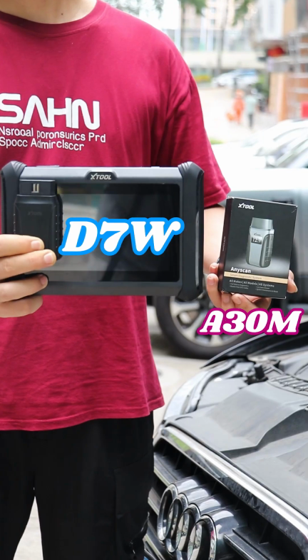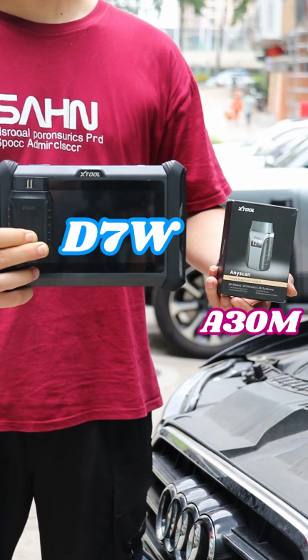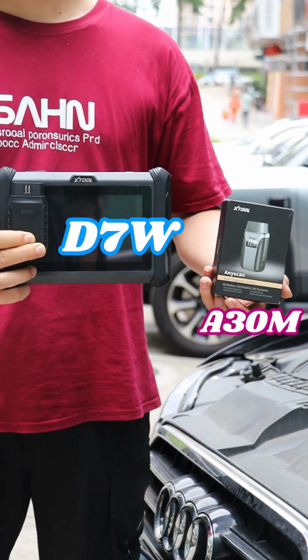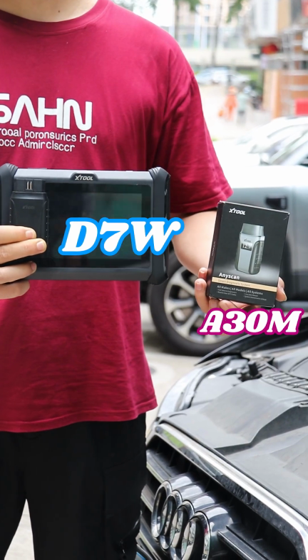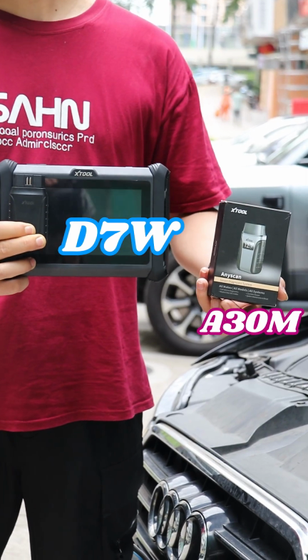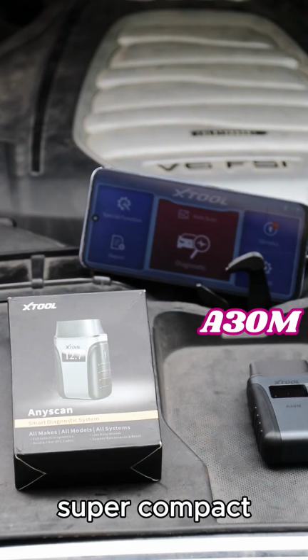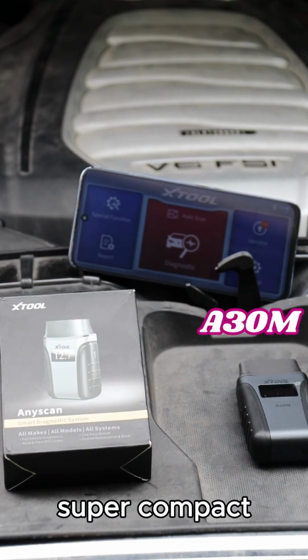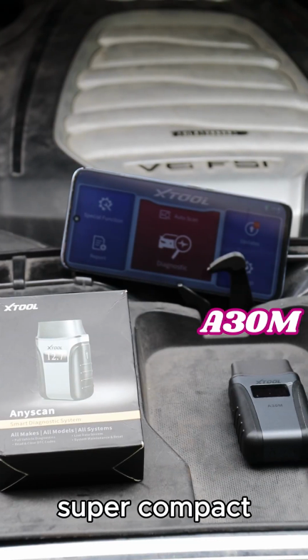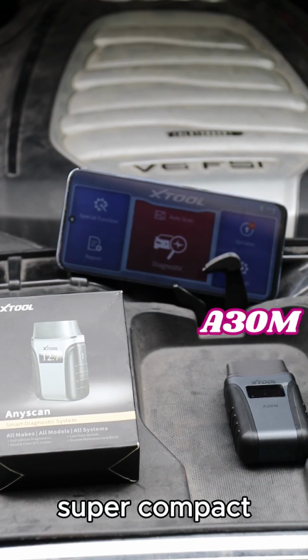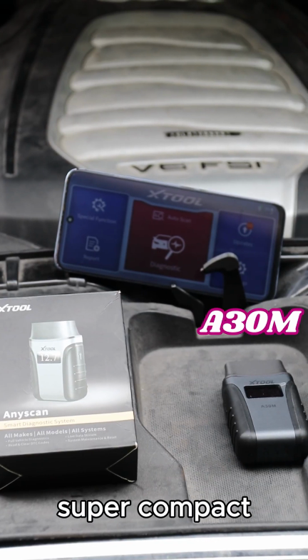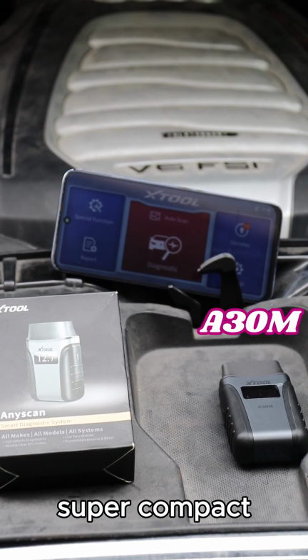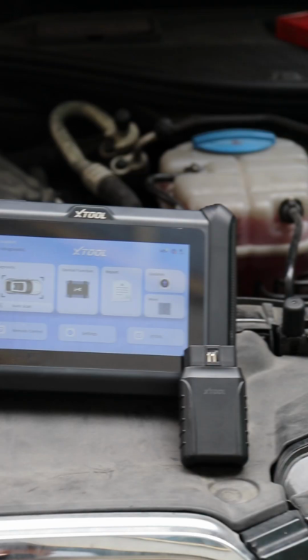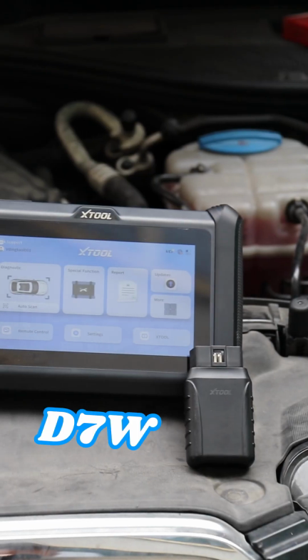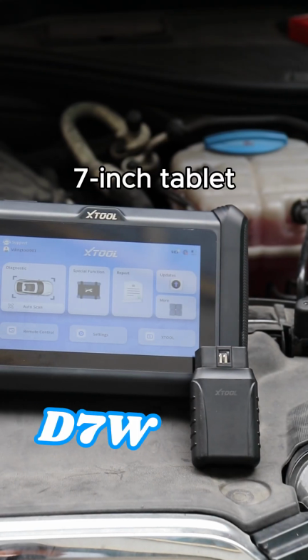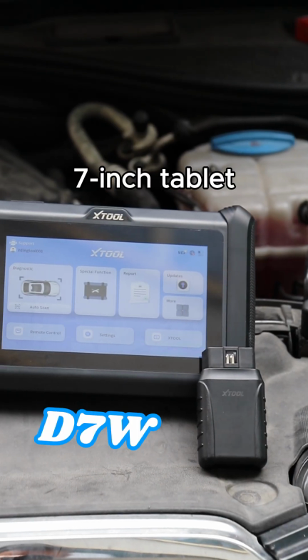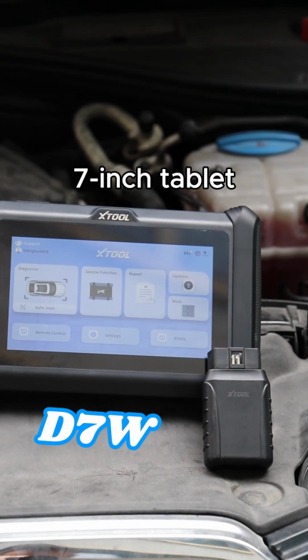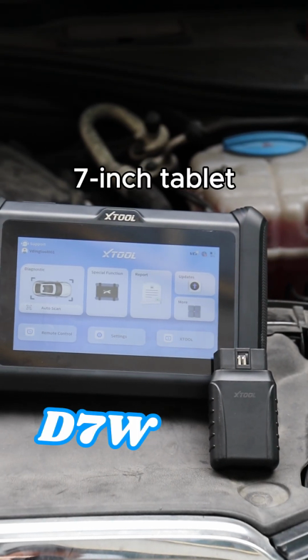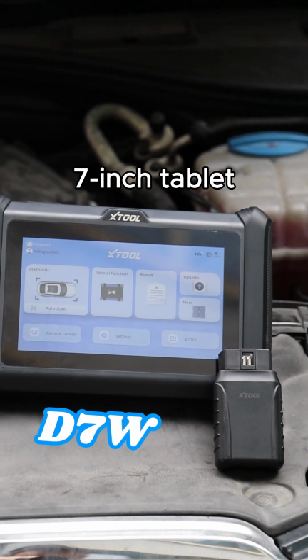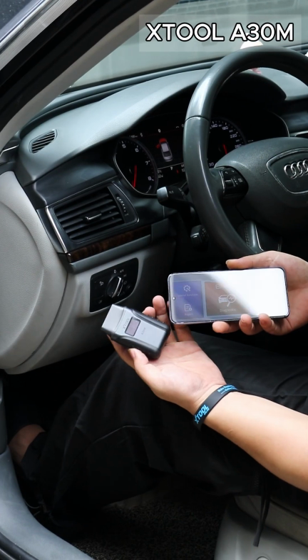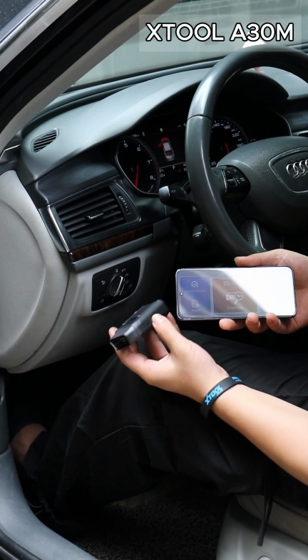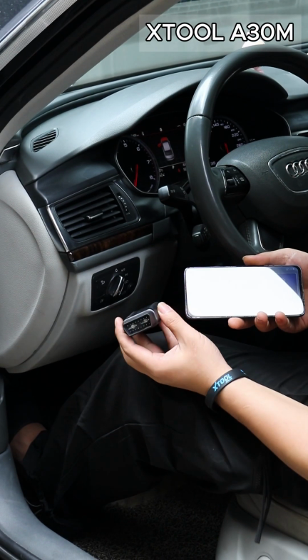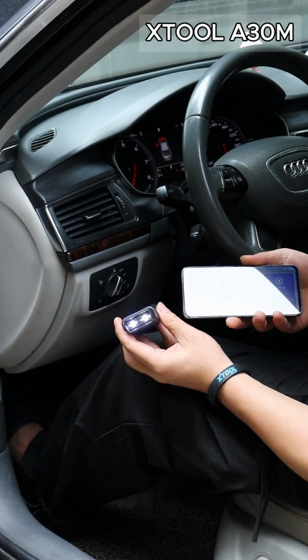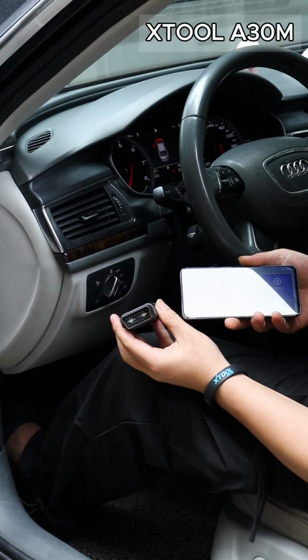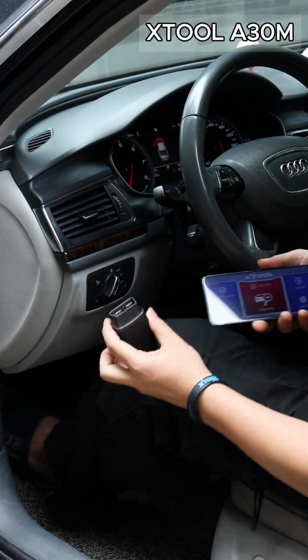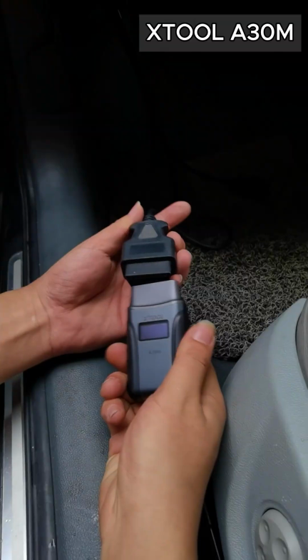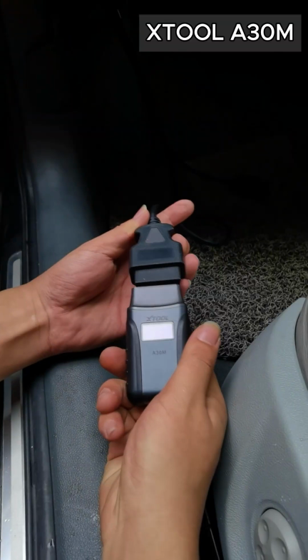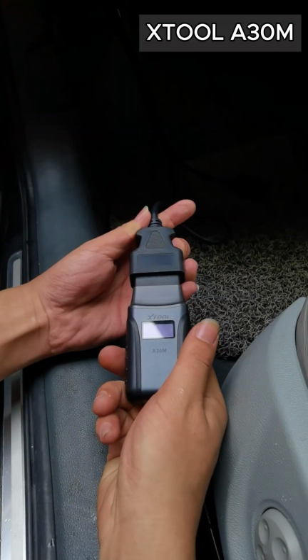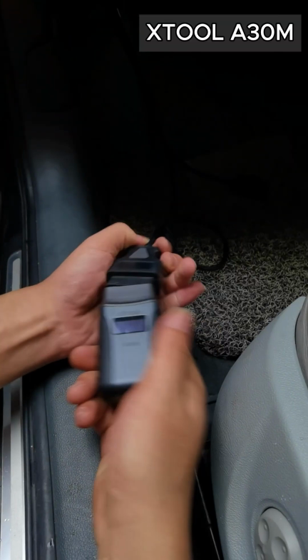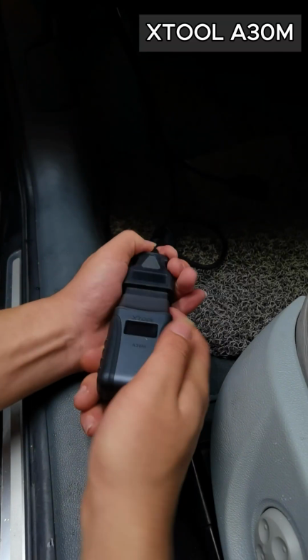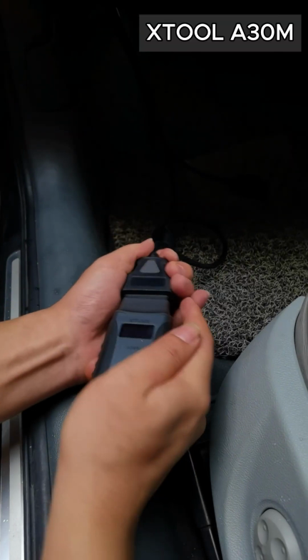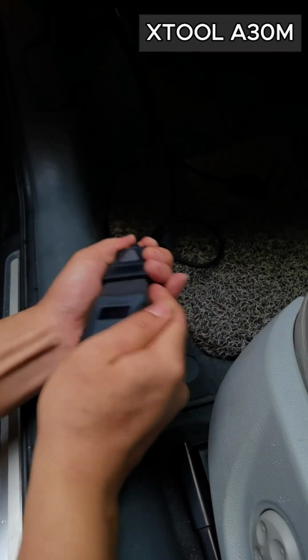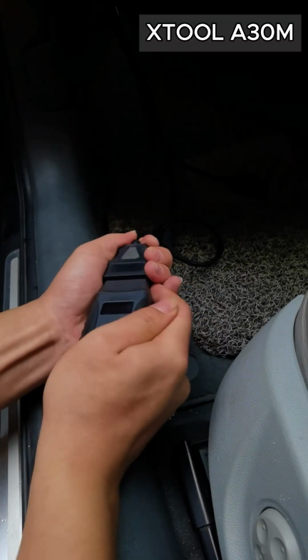Today, let's take a quick look at the A3OM and the D7W. Here's how they look. Let's start with the A3OM.